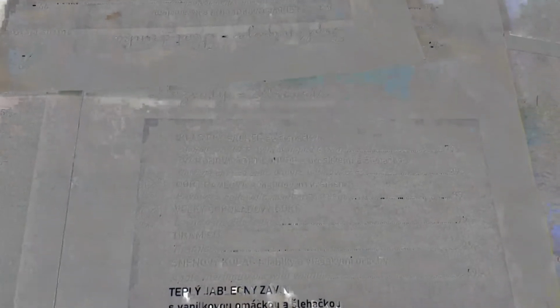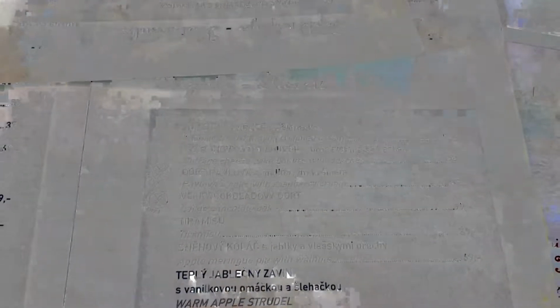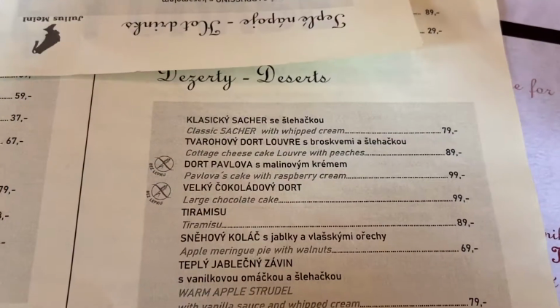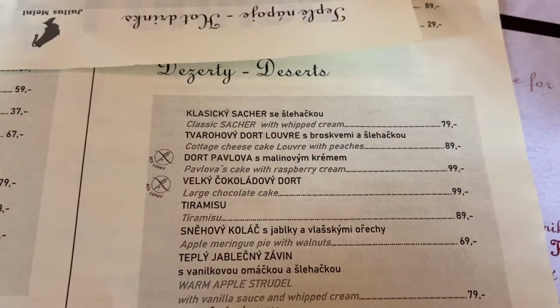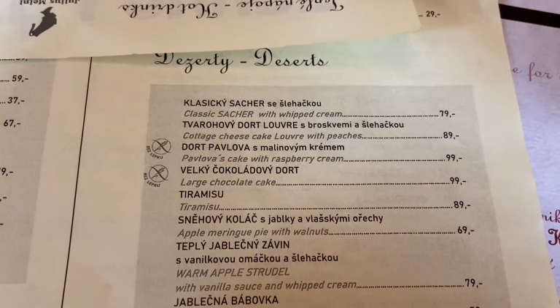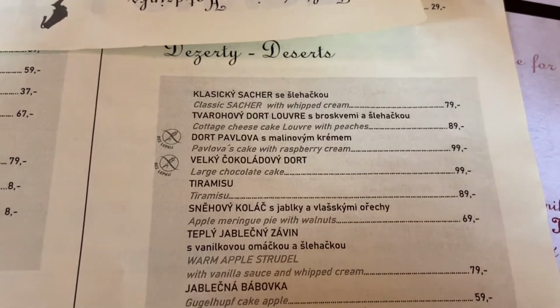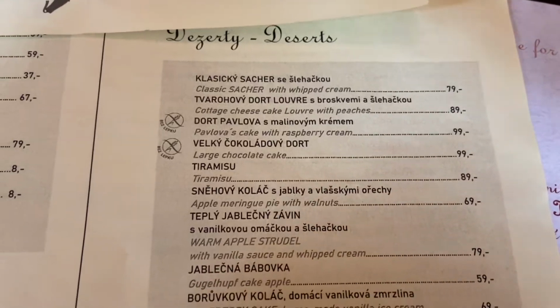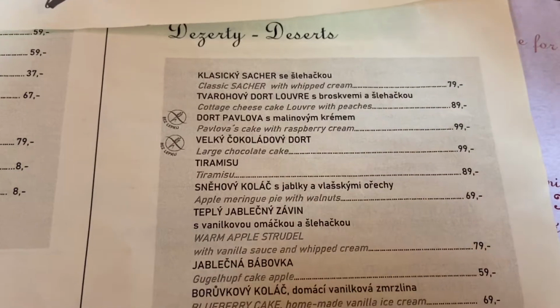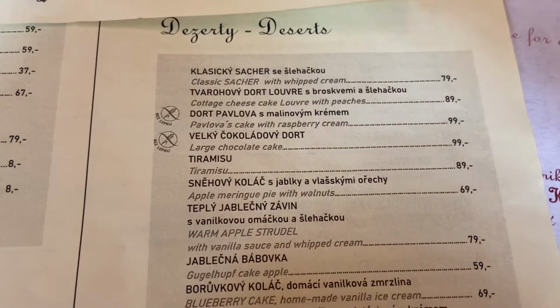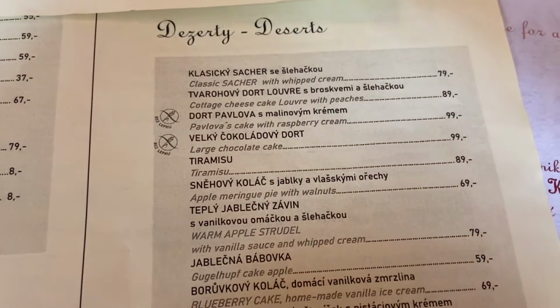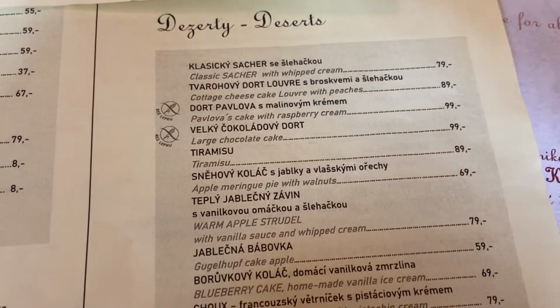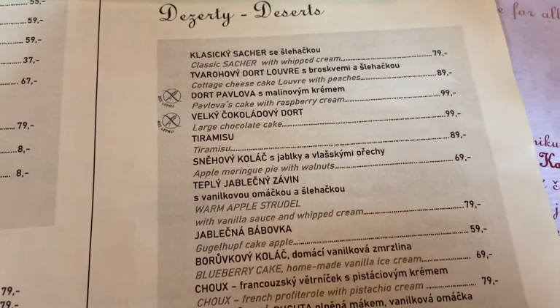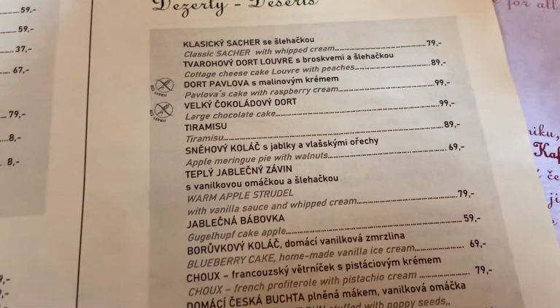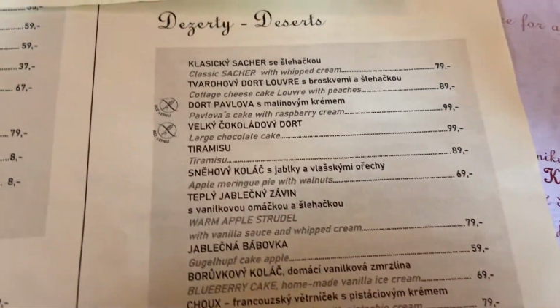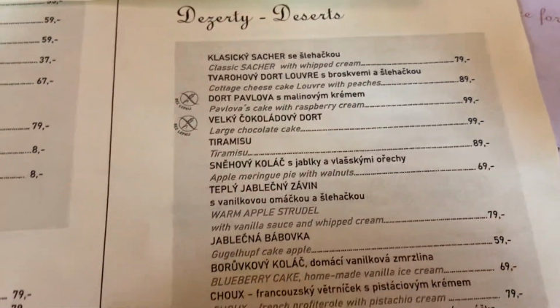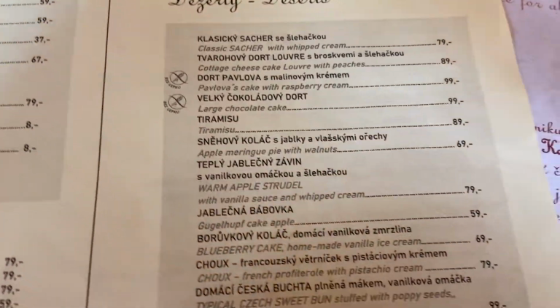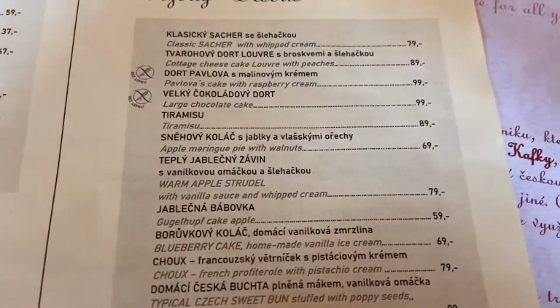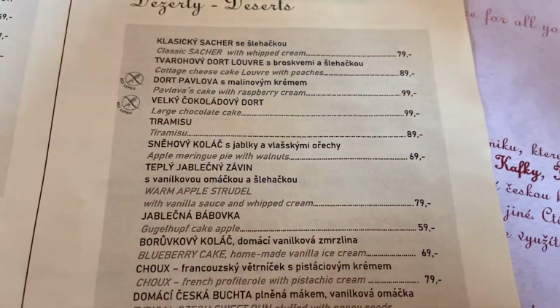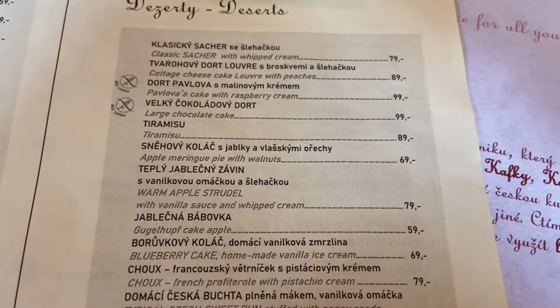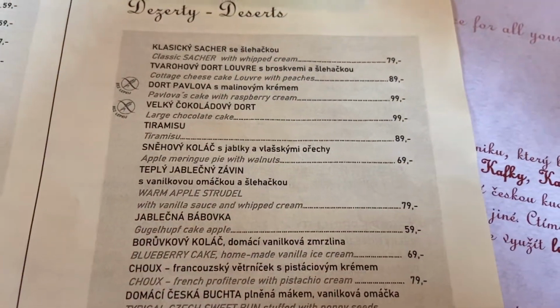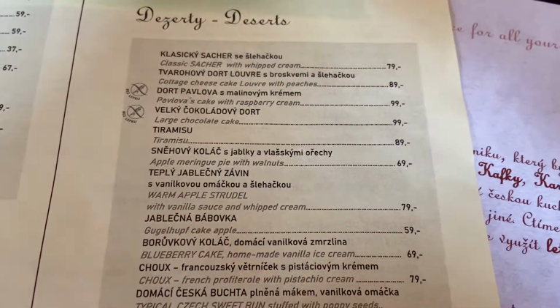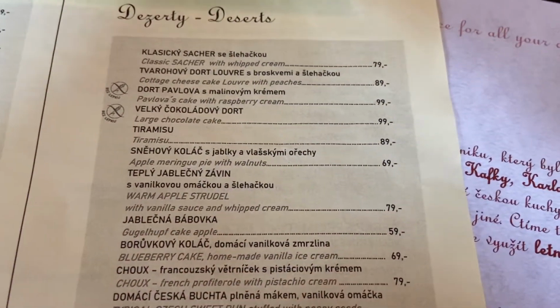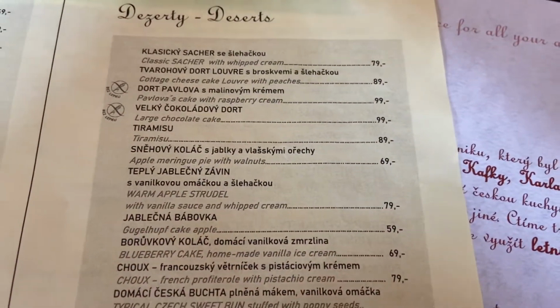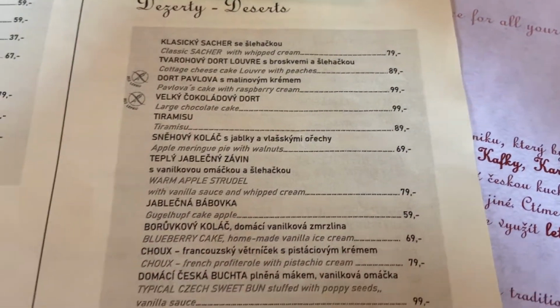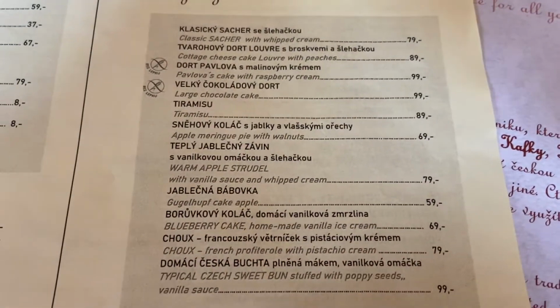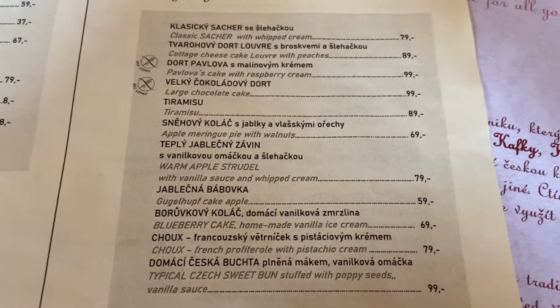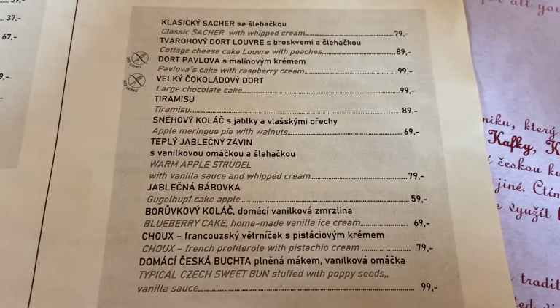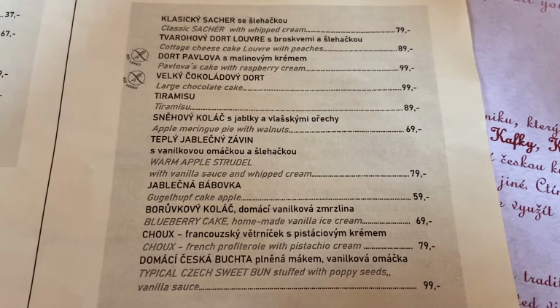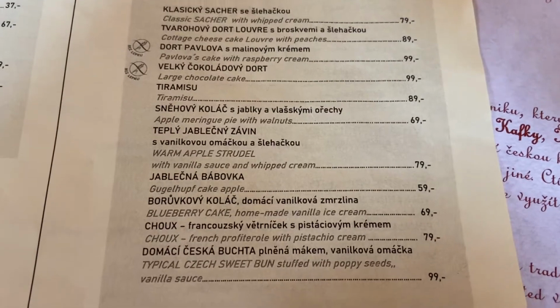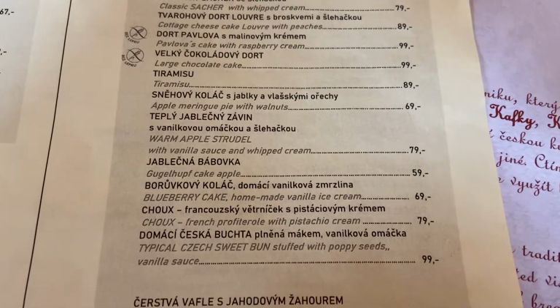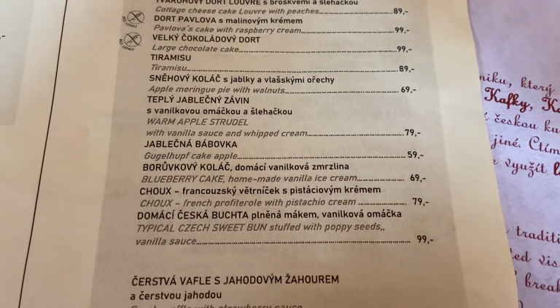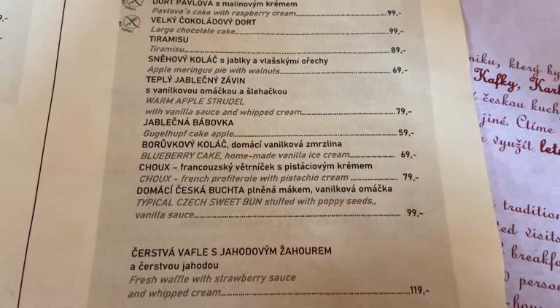It is time for desserts. The main course was delicious by the way — the meat was incredibly soft. It was so freaking good.